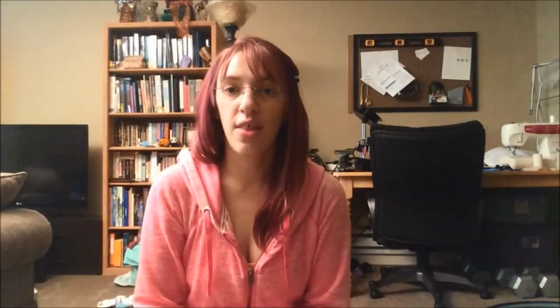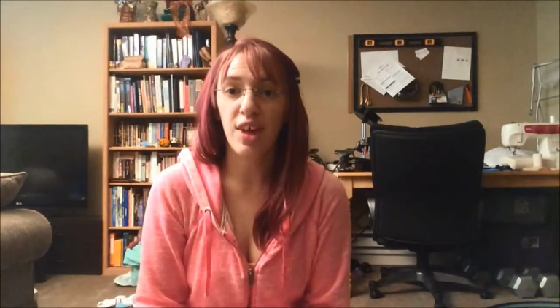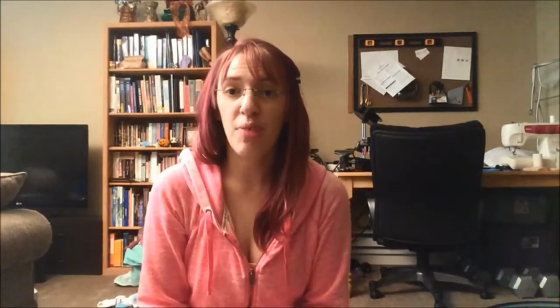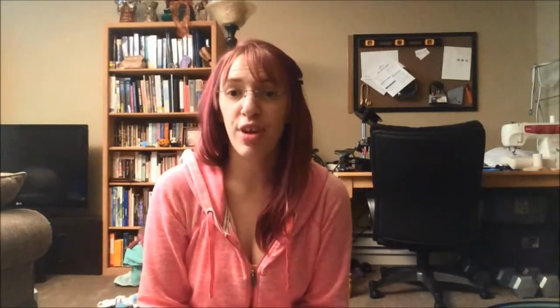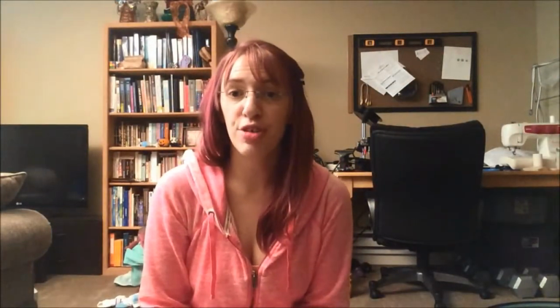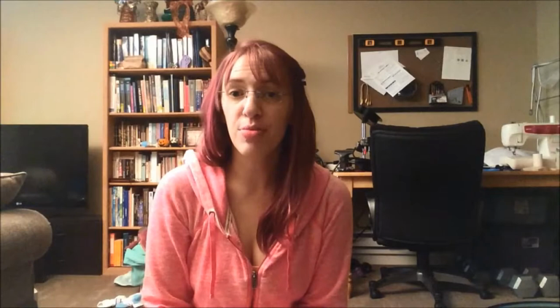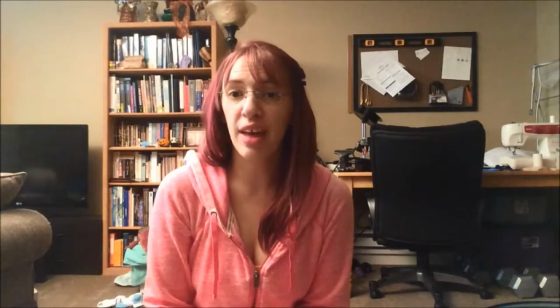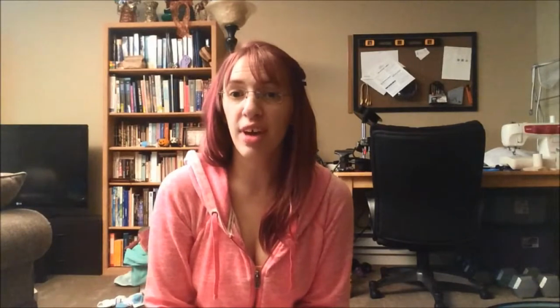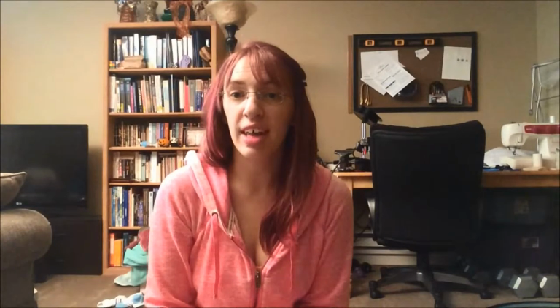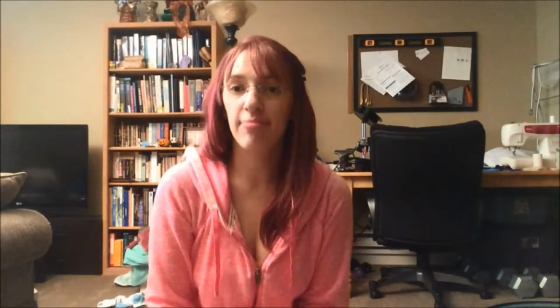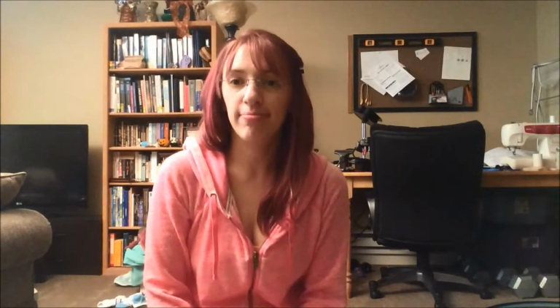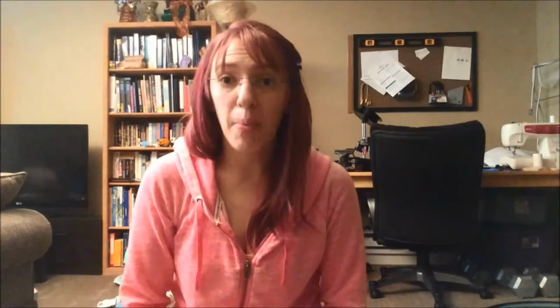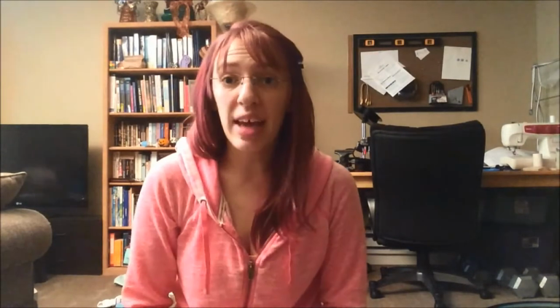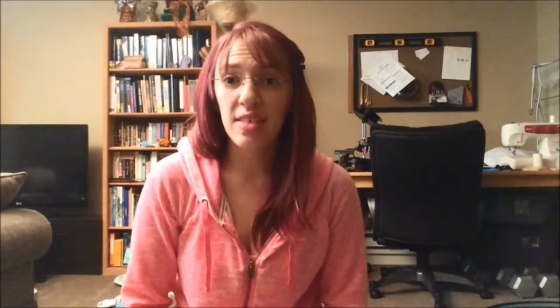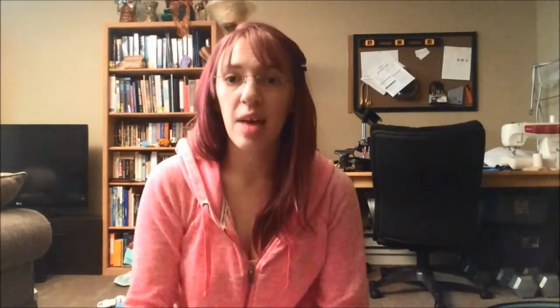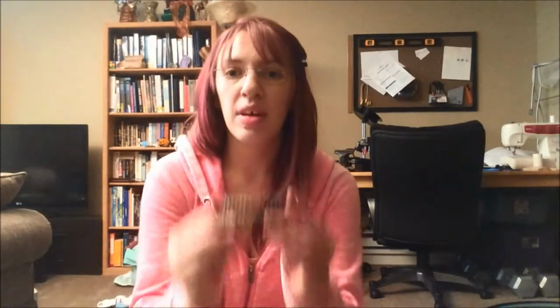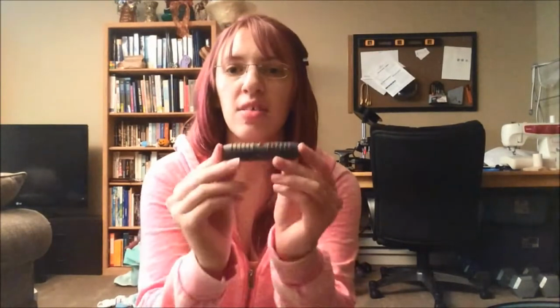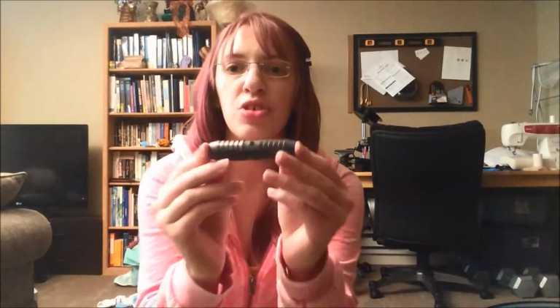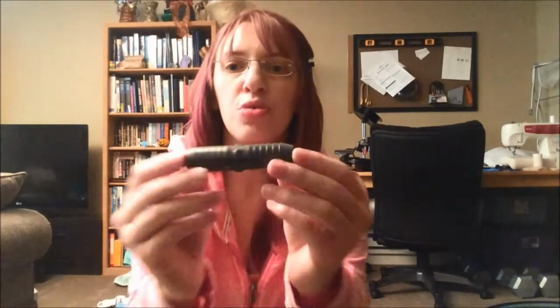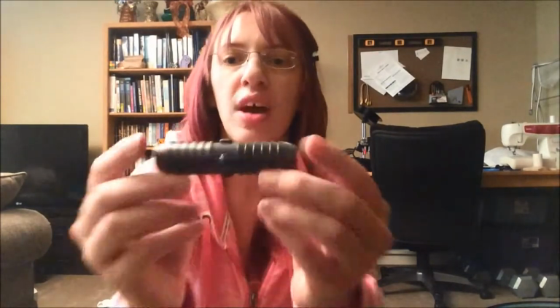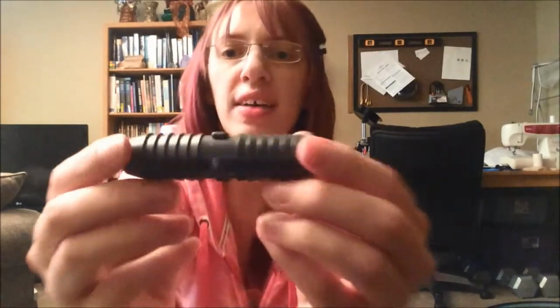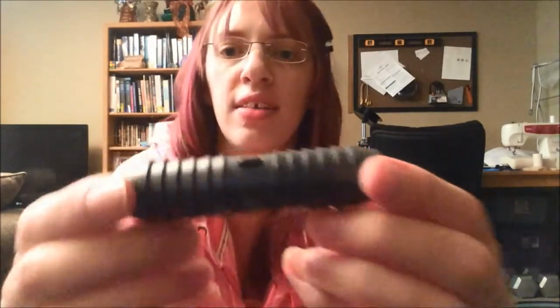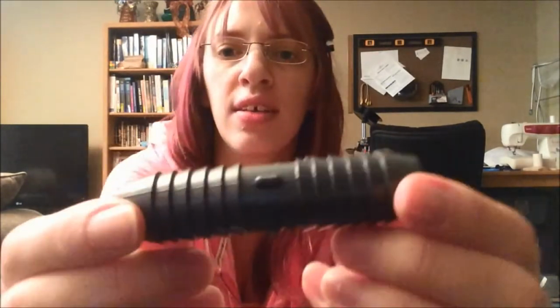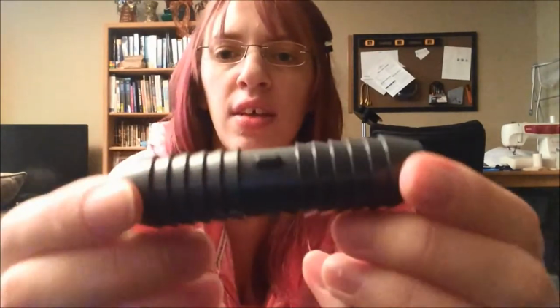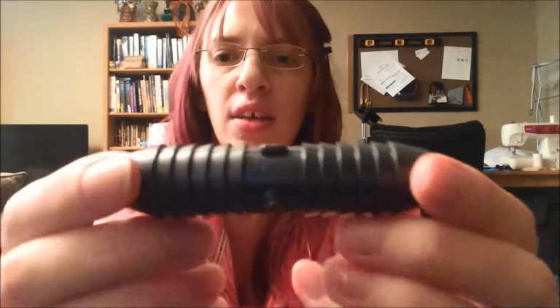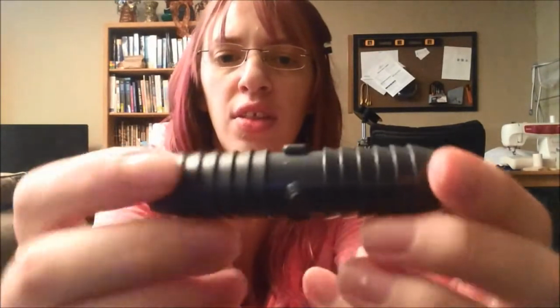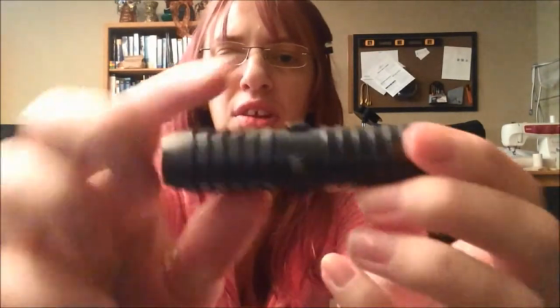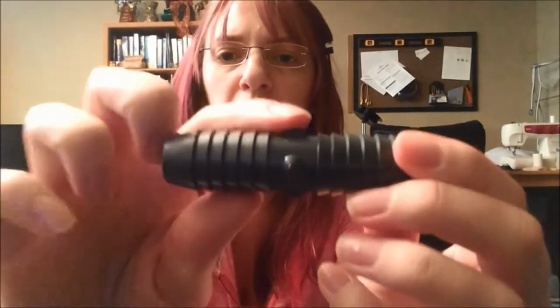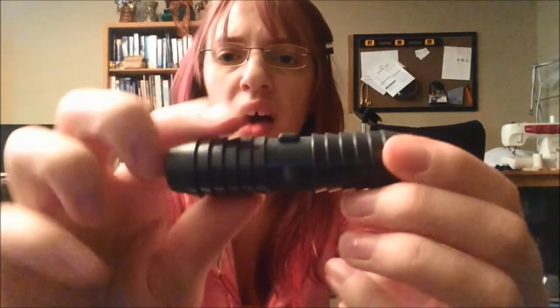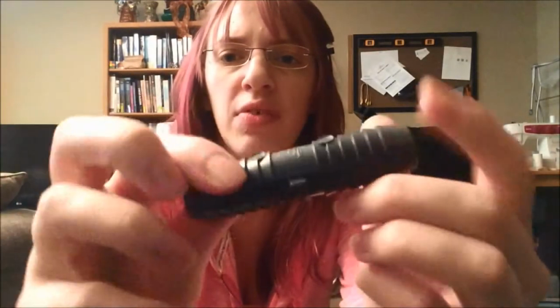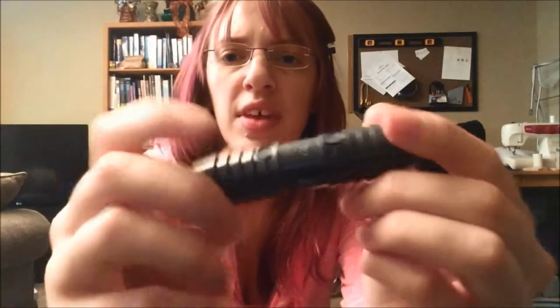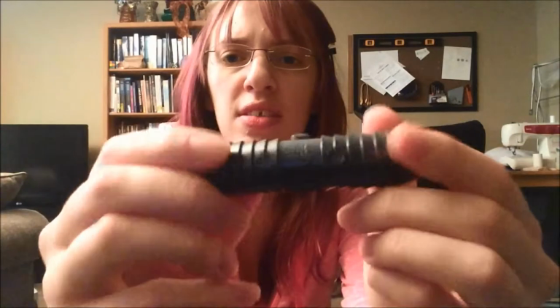Then you measure out your tube and cut it. The next step is to cut the nubs off the connector.